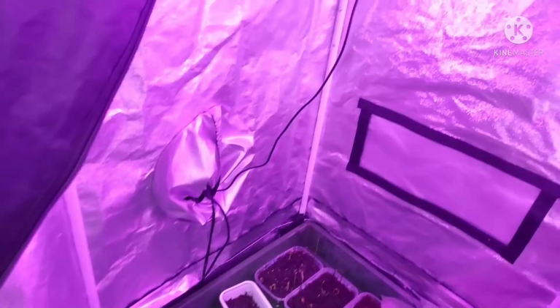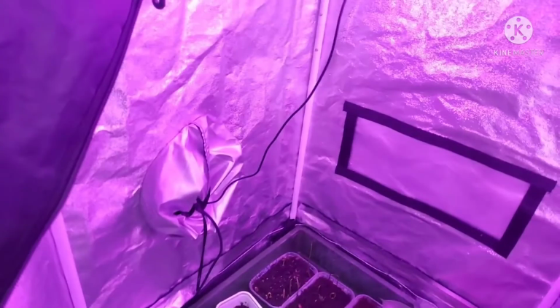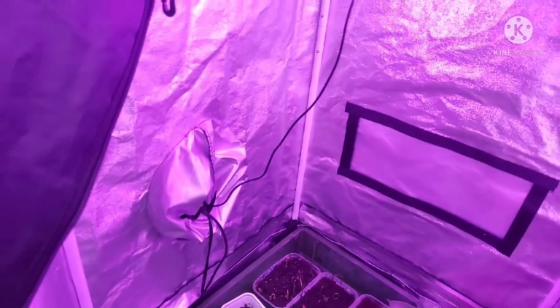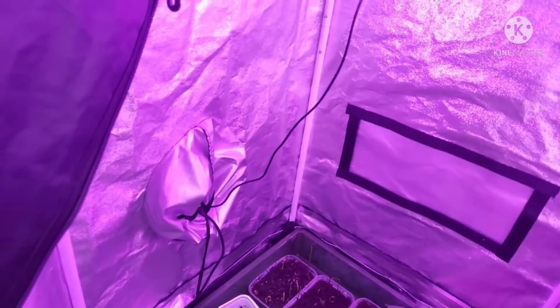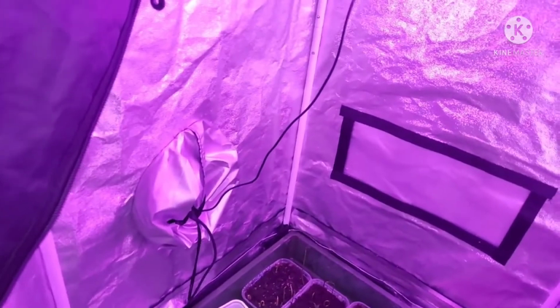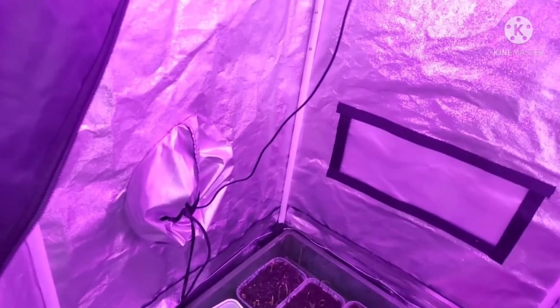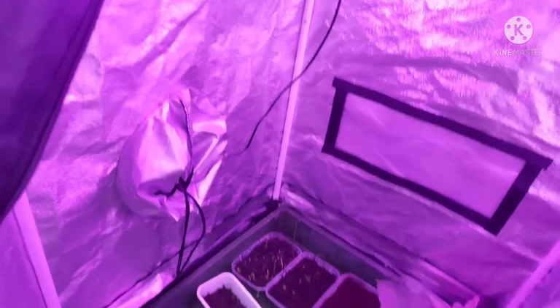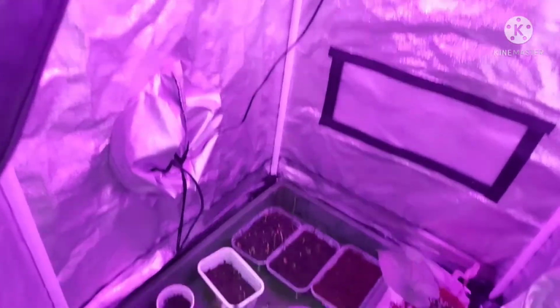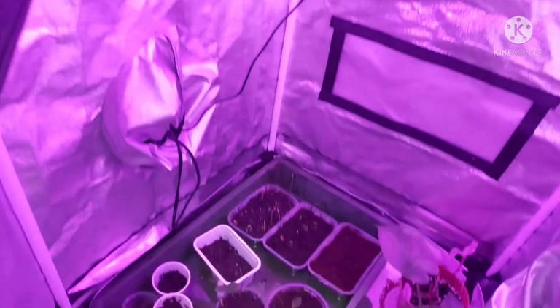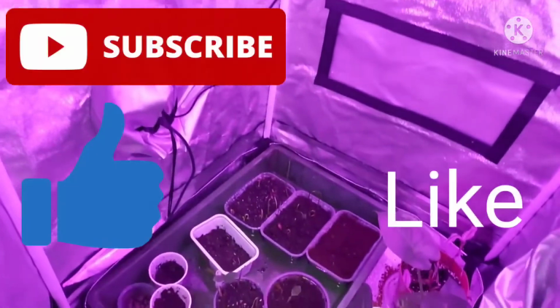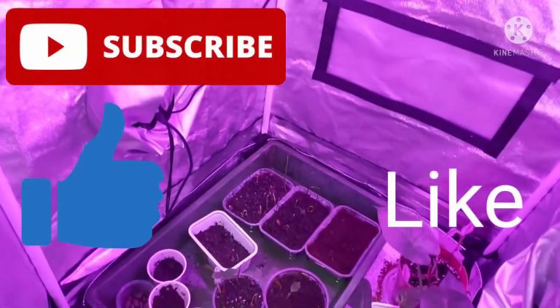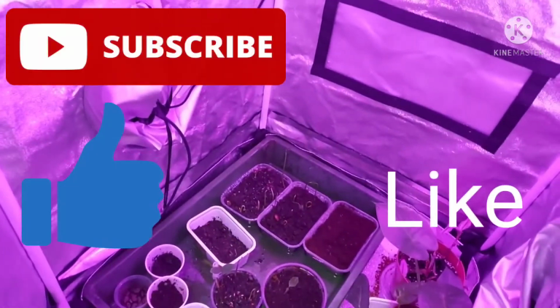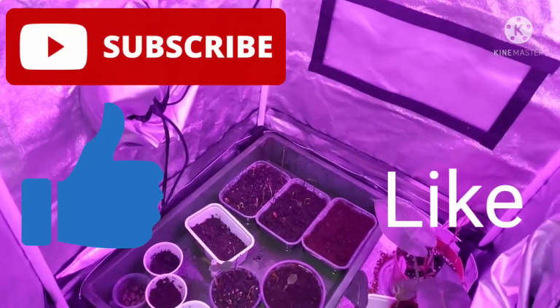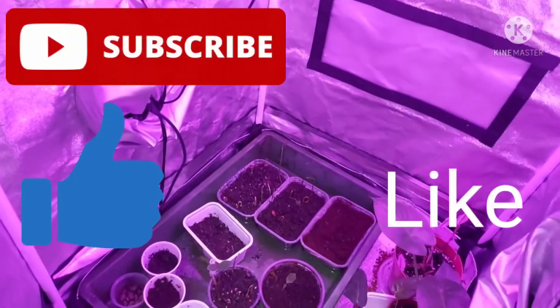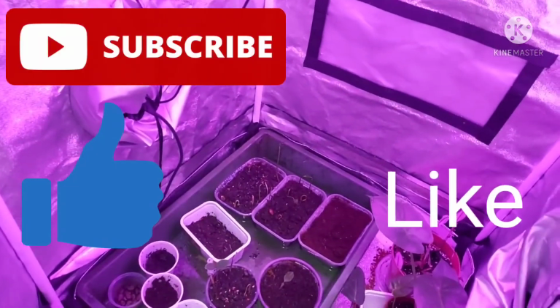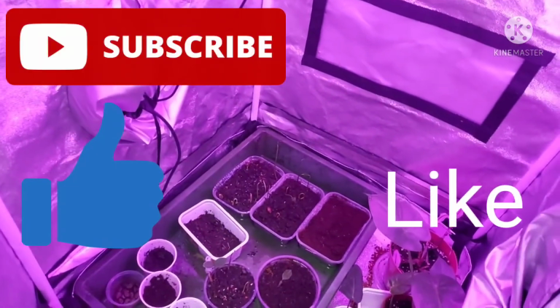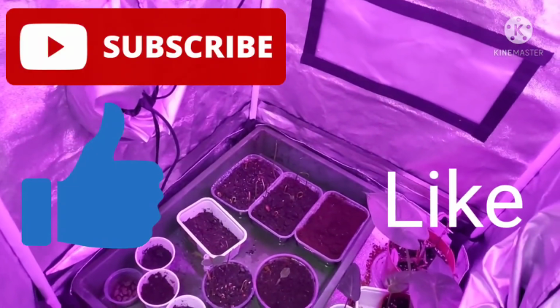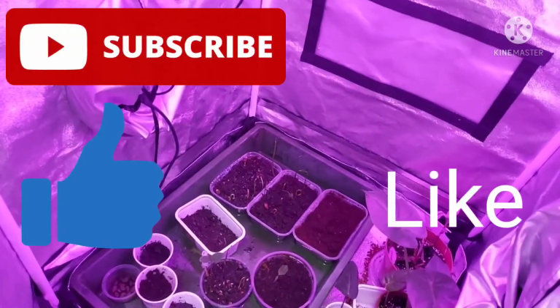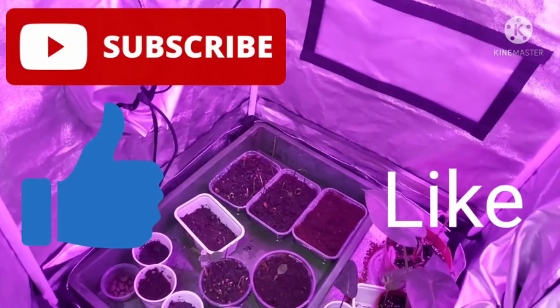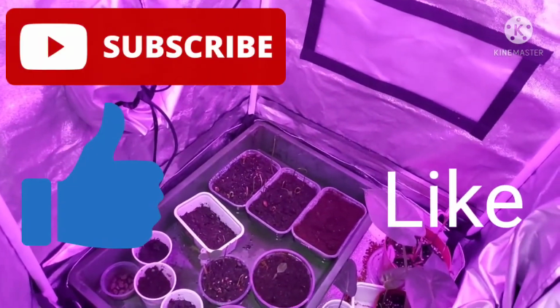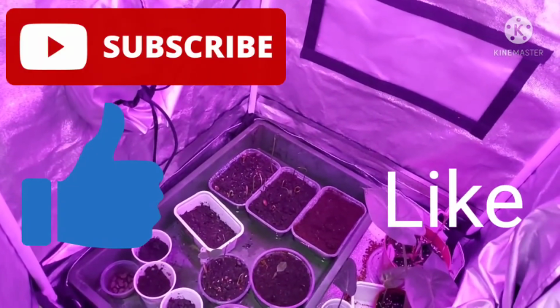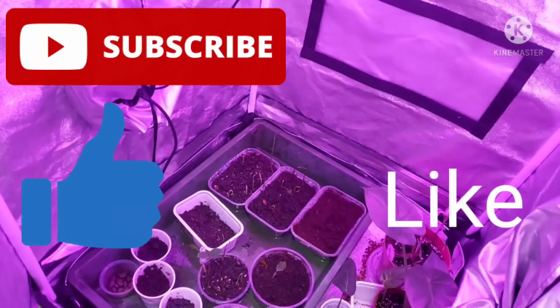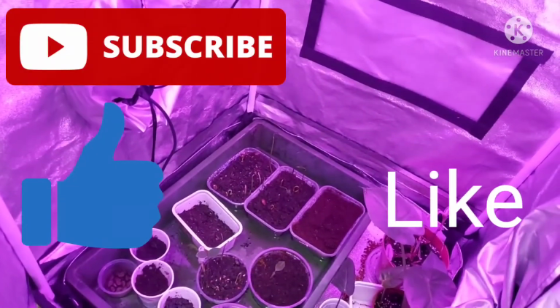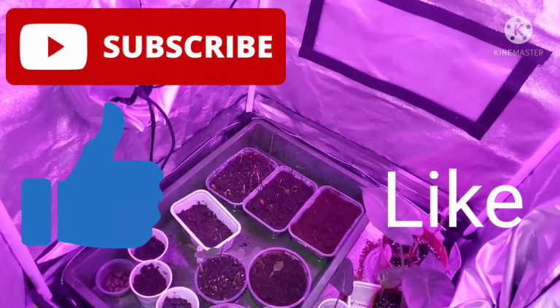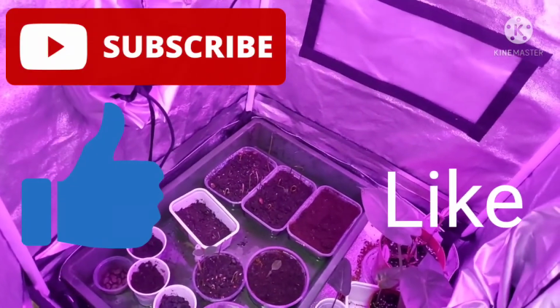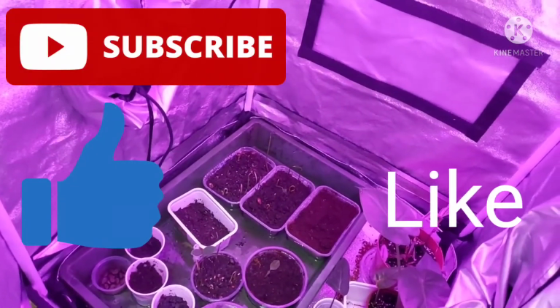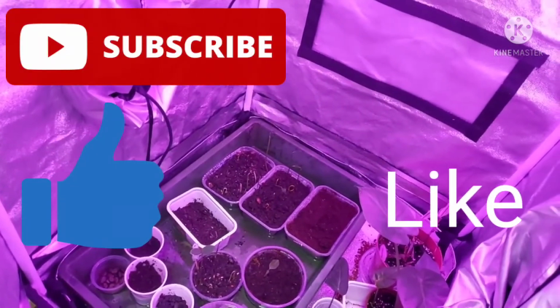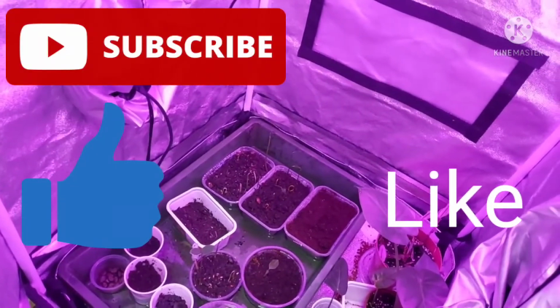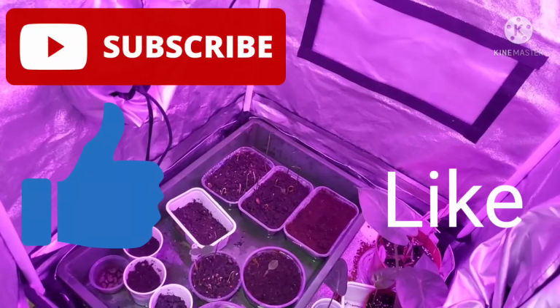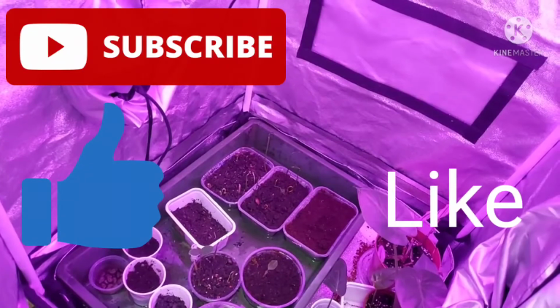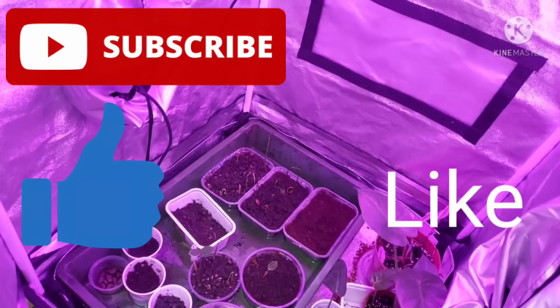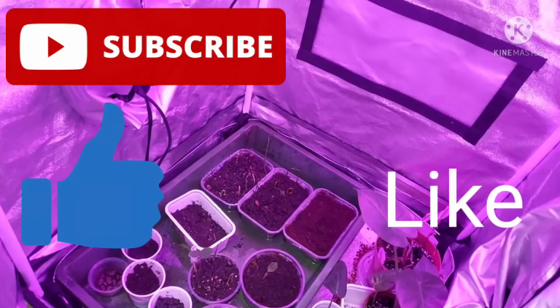Hello, good morning, welcome back to my channel. This is Louise from Louise's Lifestyle. Thank you for joining me.